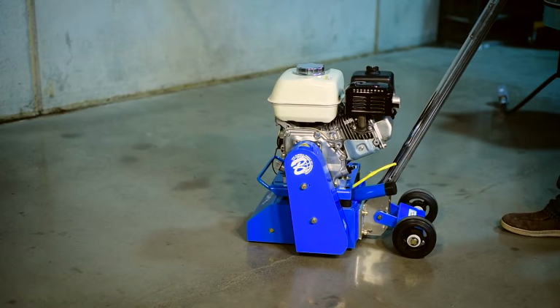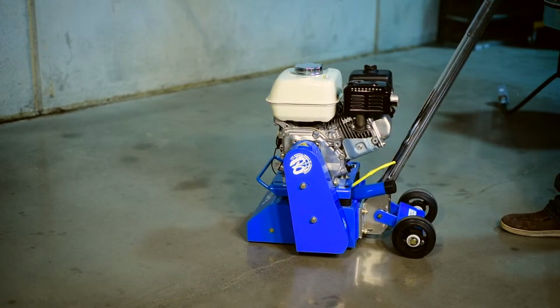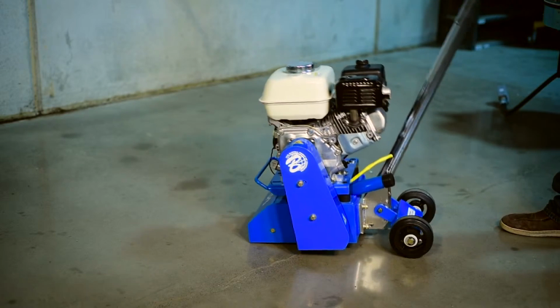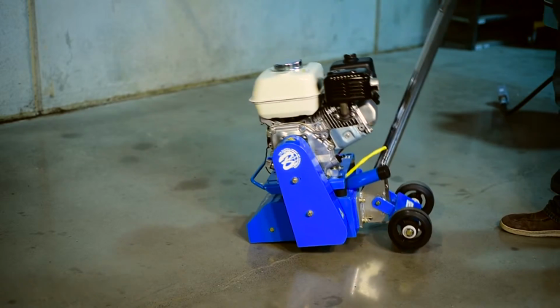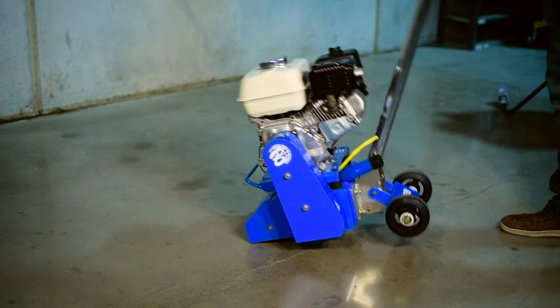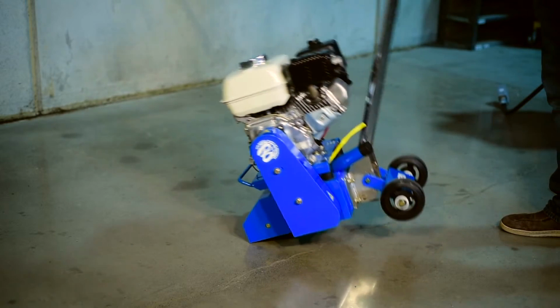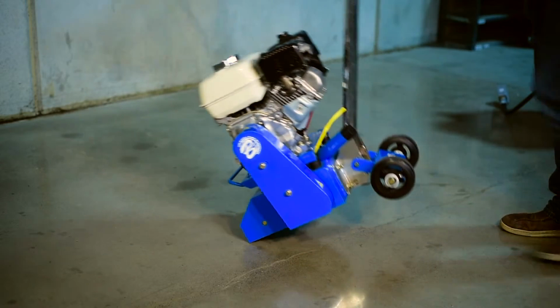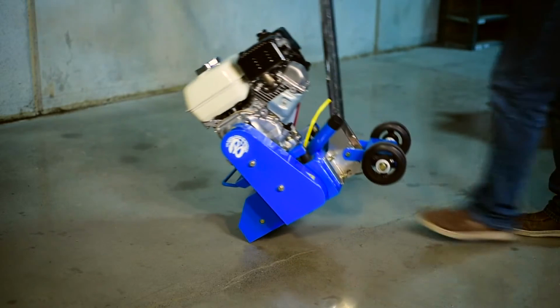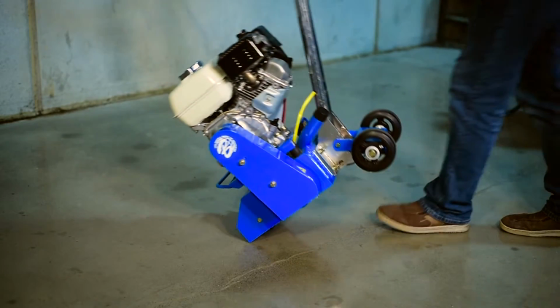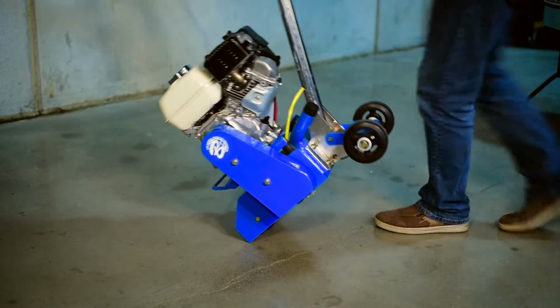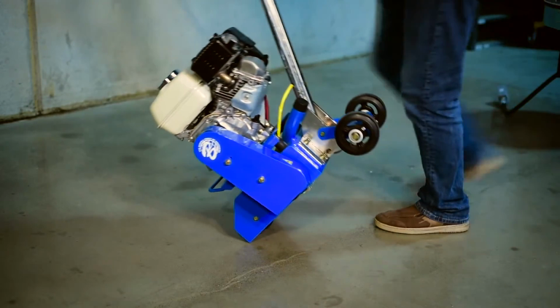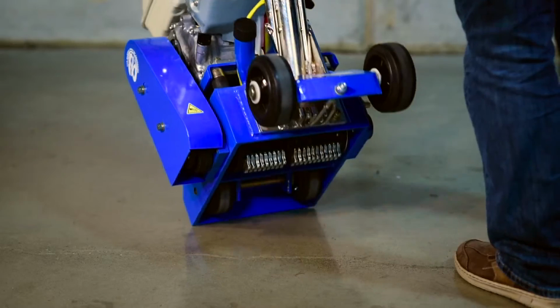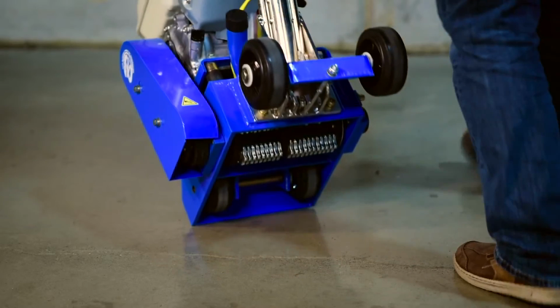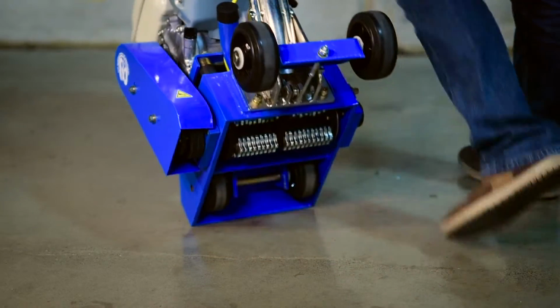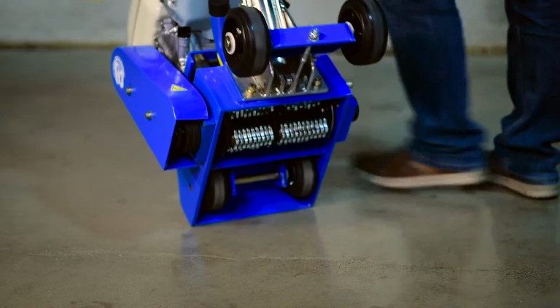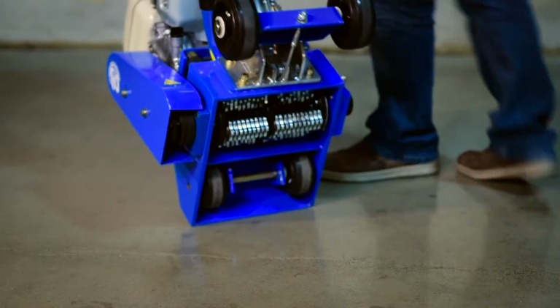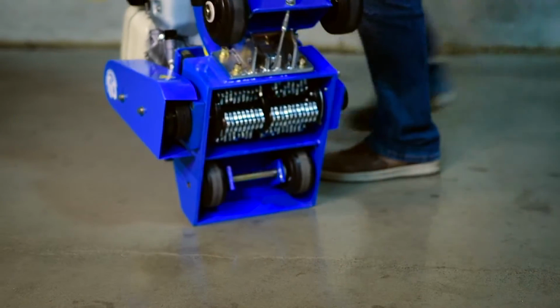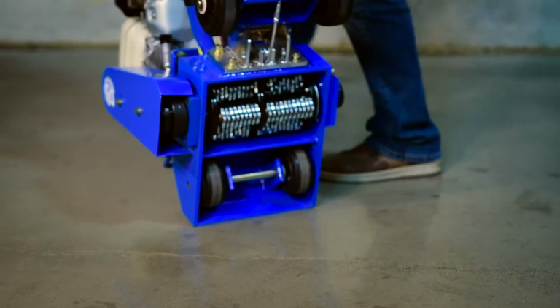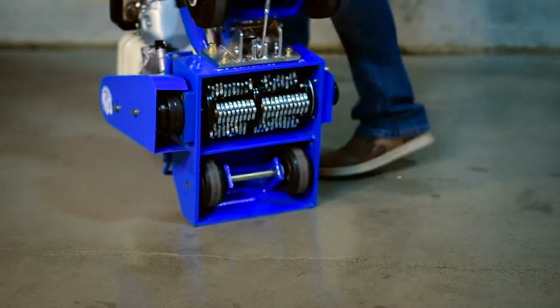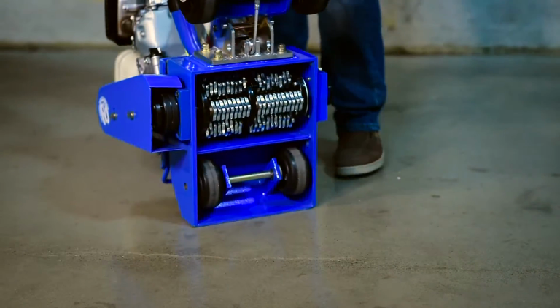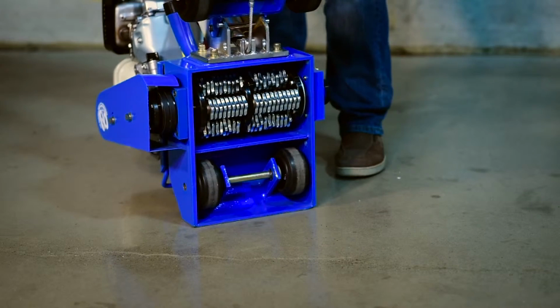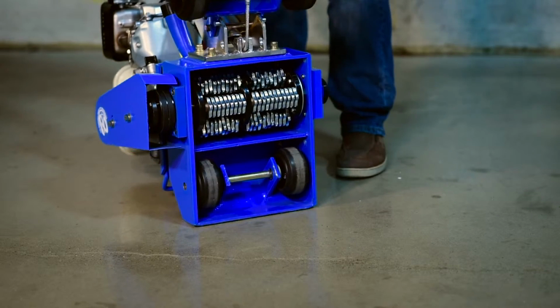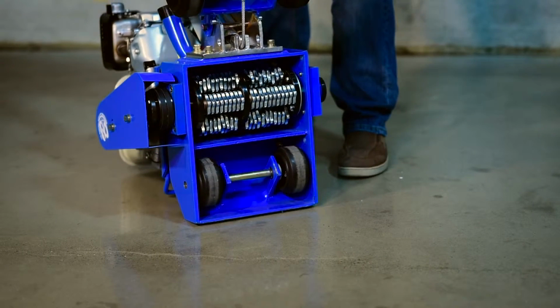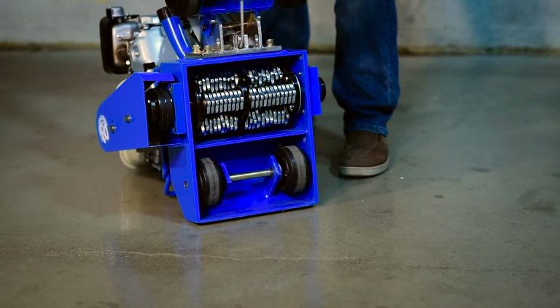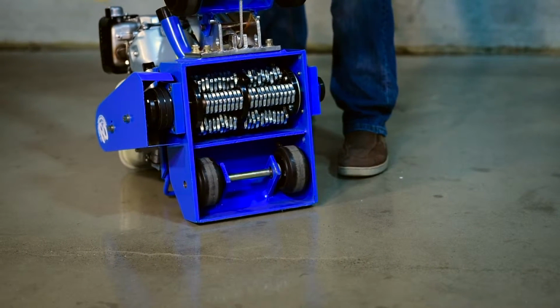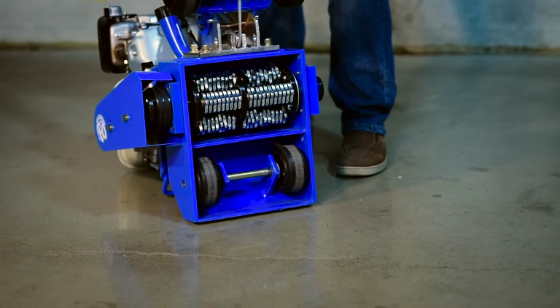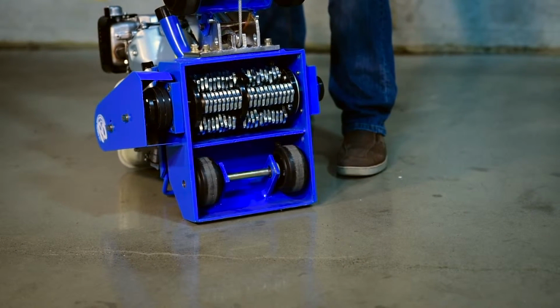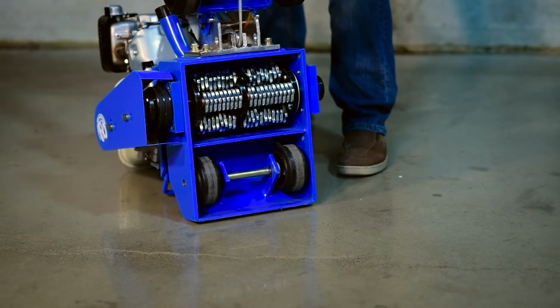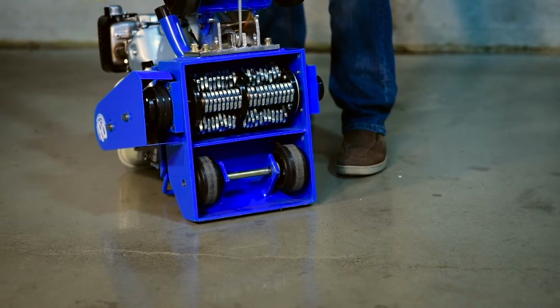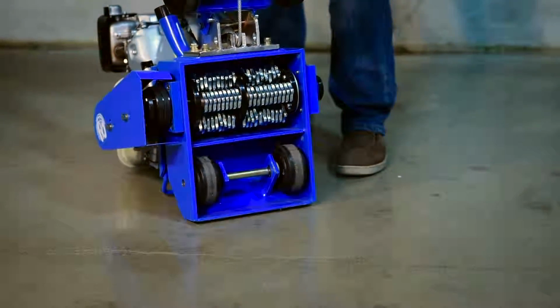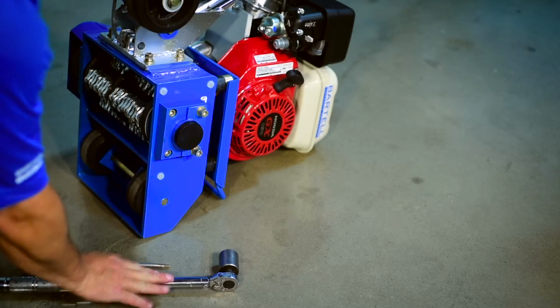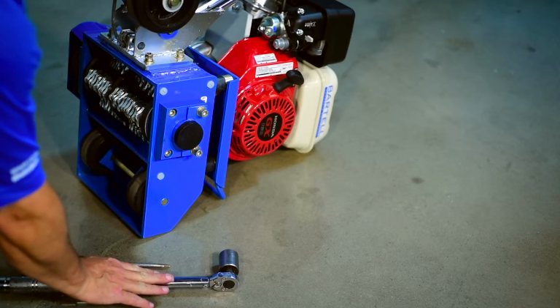To remove the tooling cage from the machine, or to access the bottom of the unit for inspection, tip the machine forward.